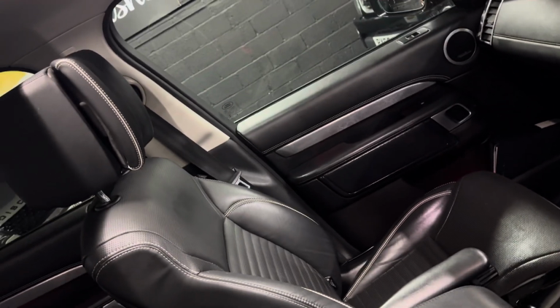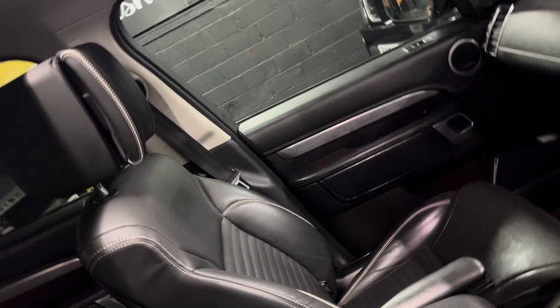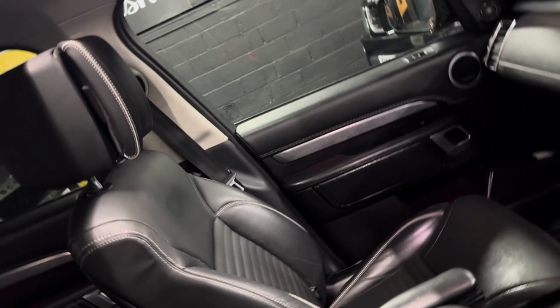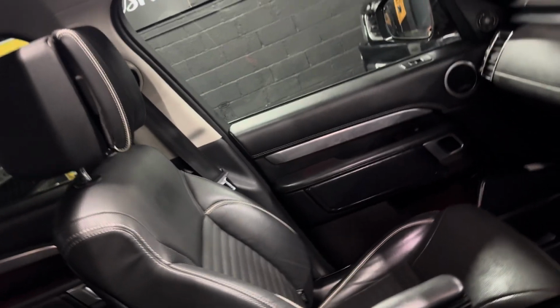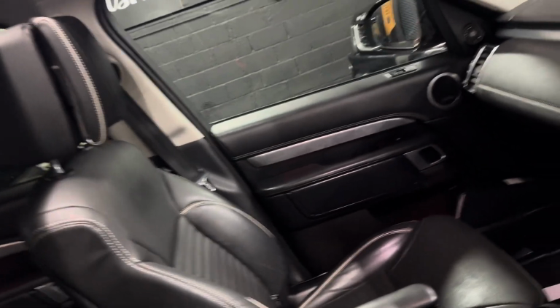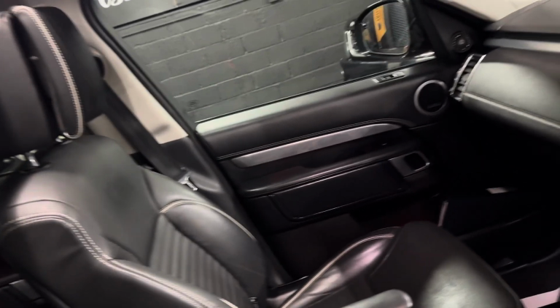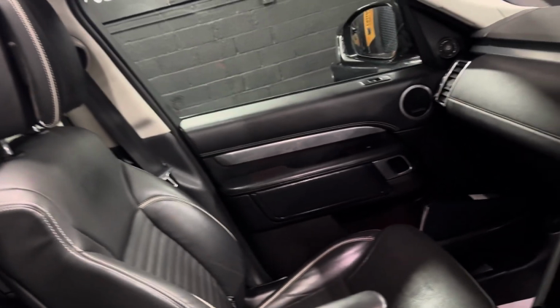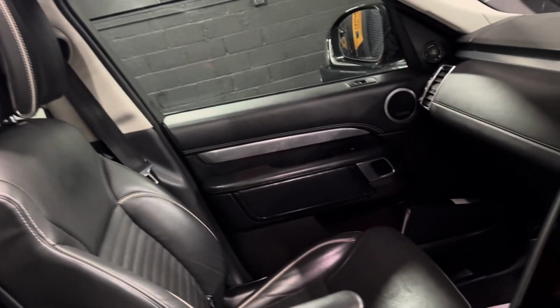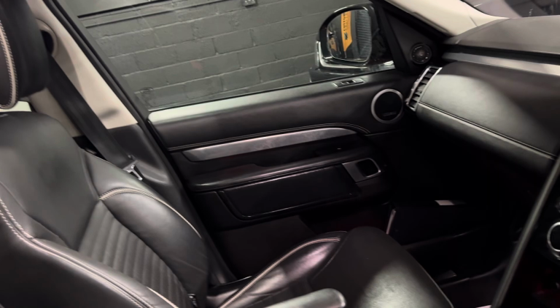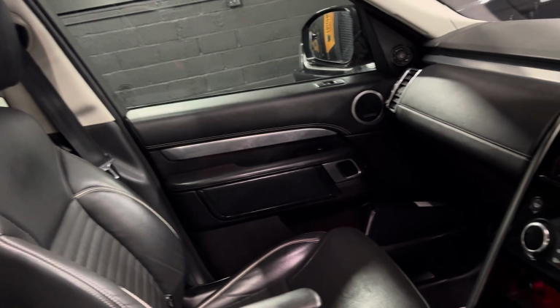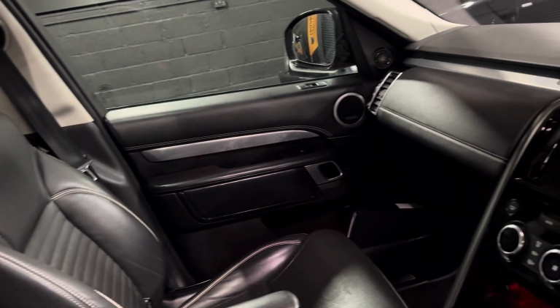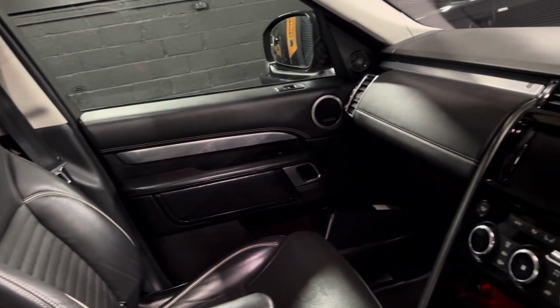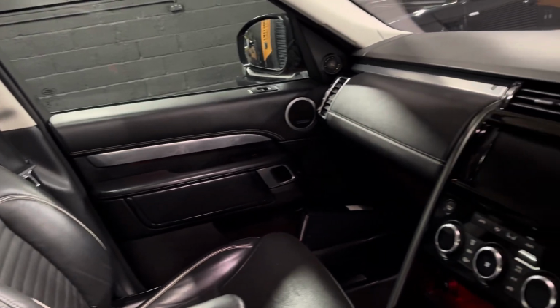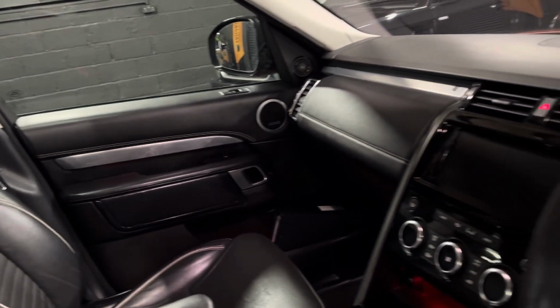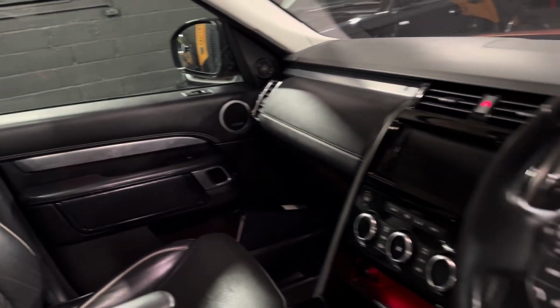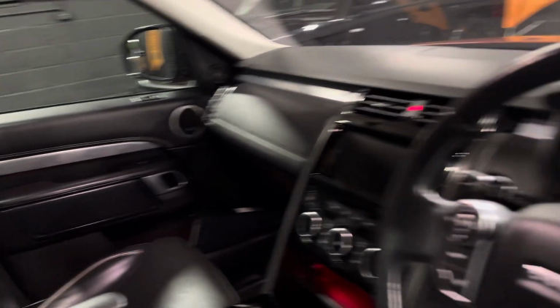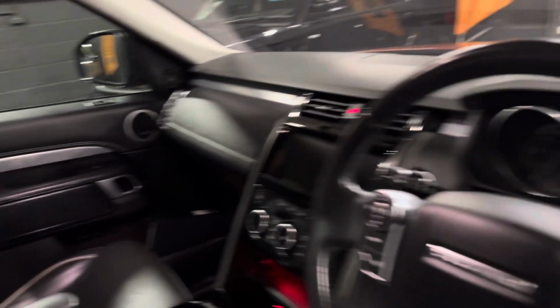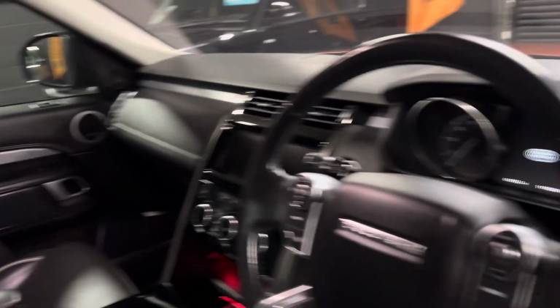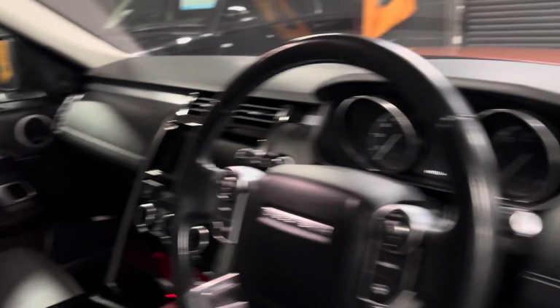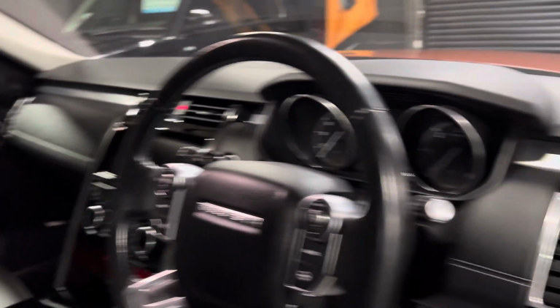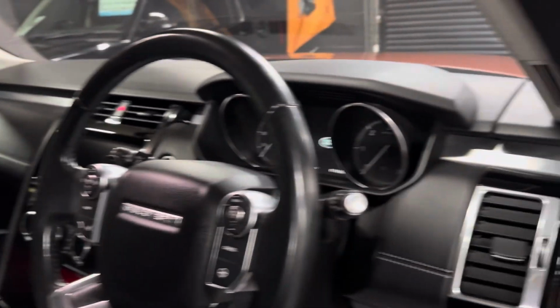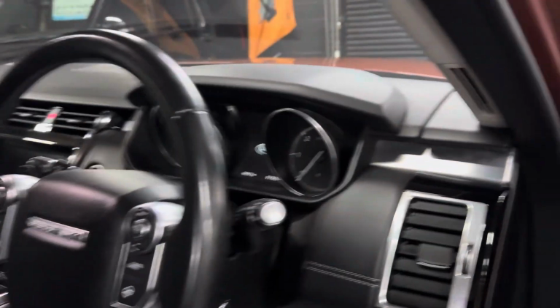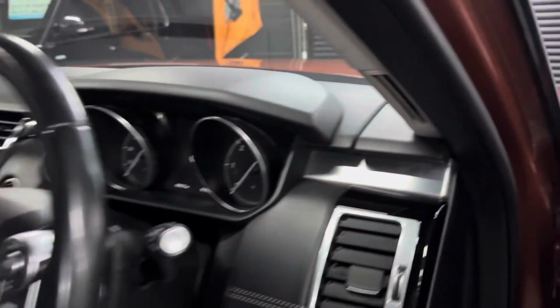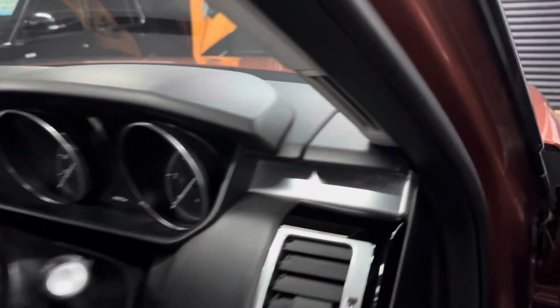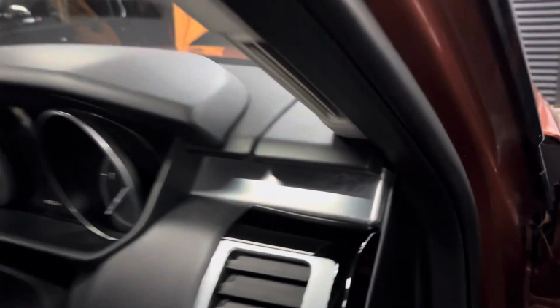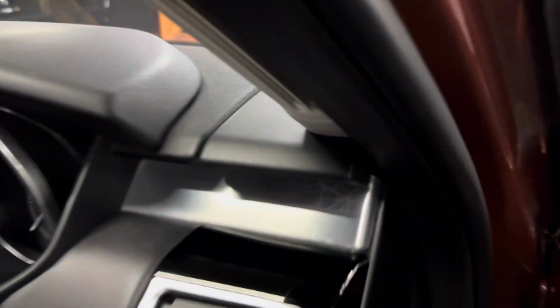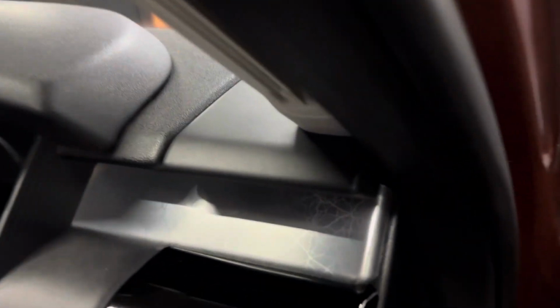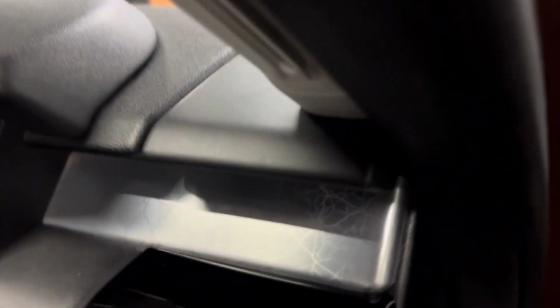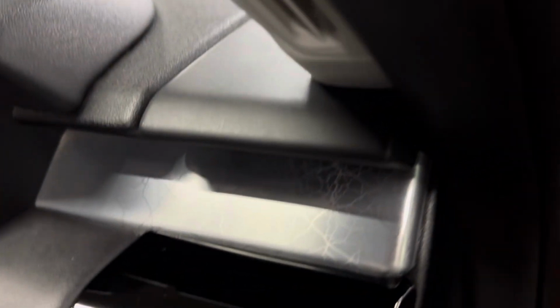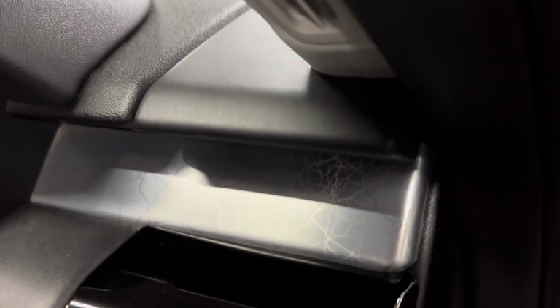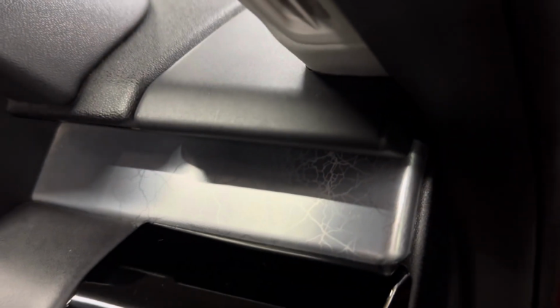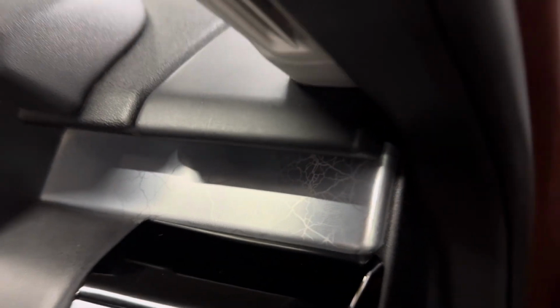The passenger seat is equally in nice order. Meridian speakers, and you also get these really nice inlays in the First Edition.